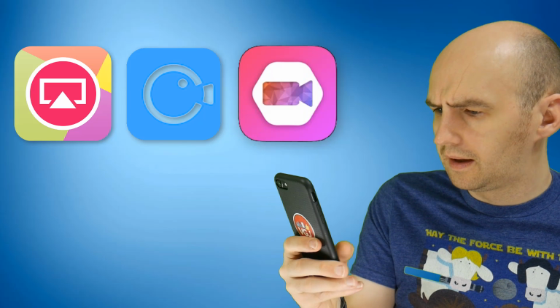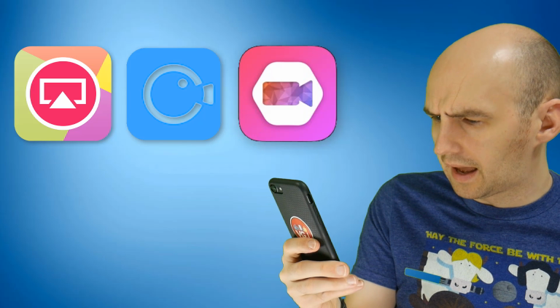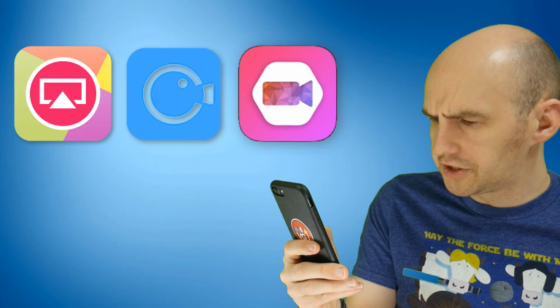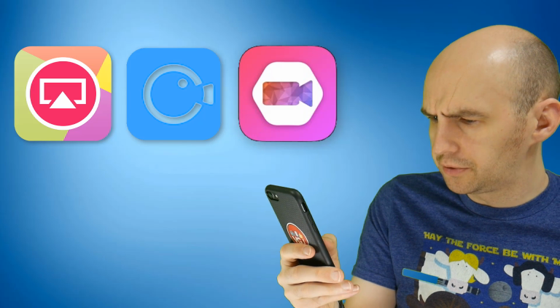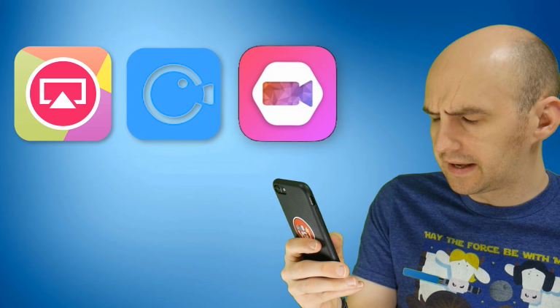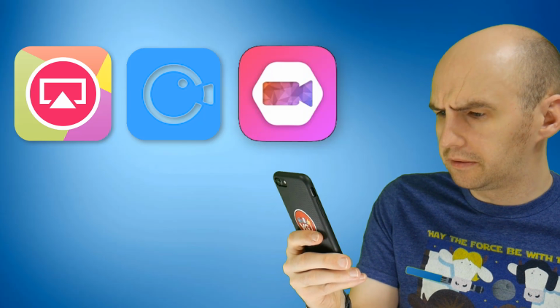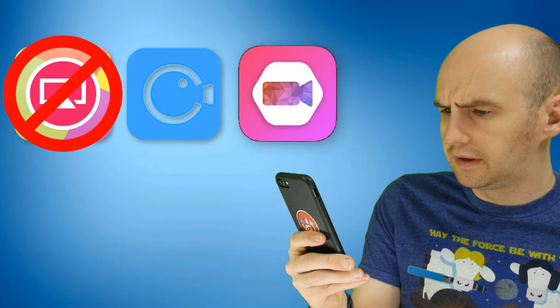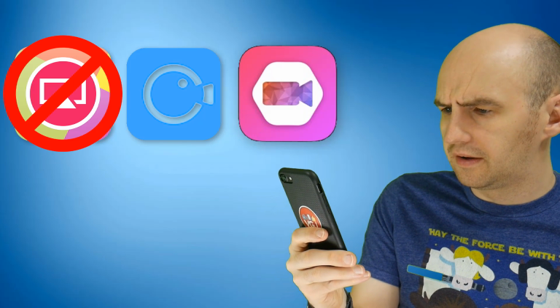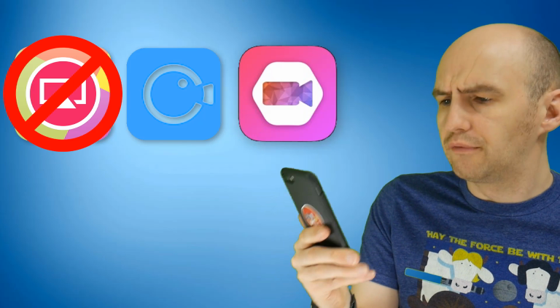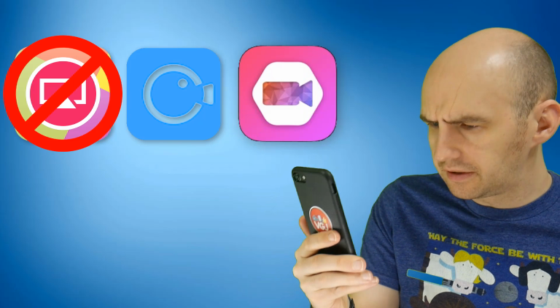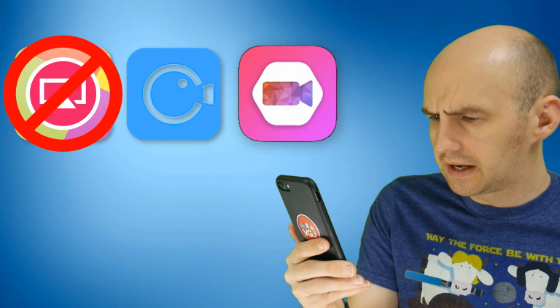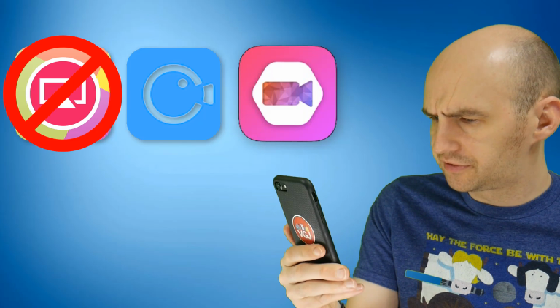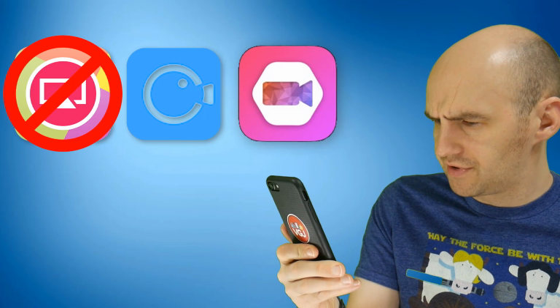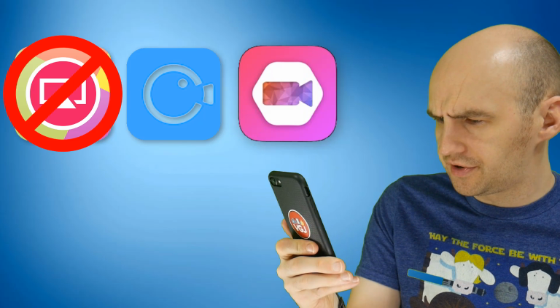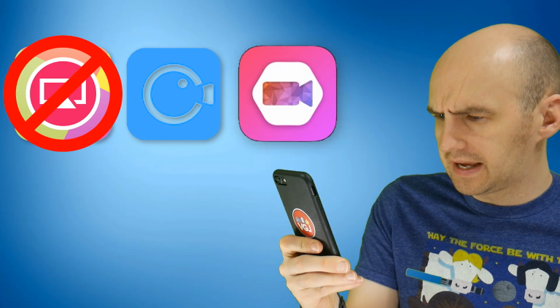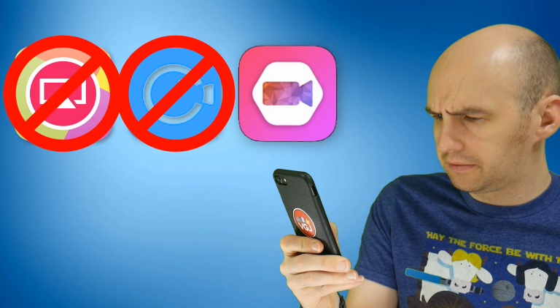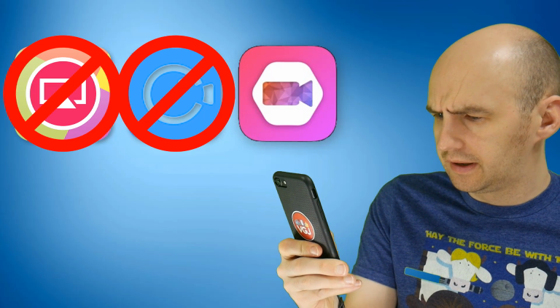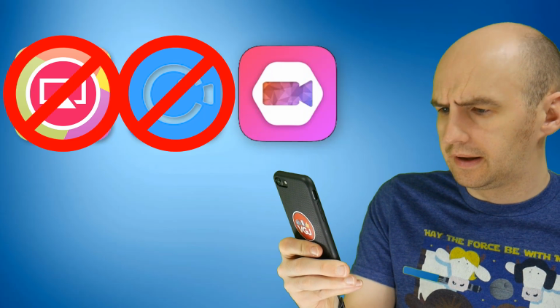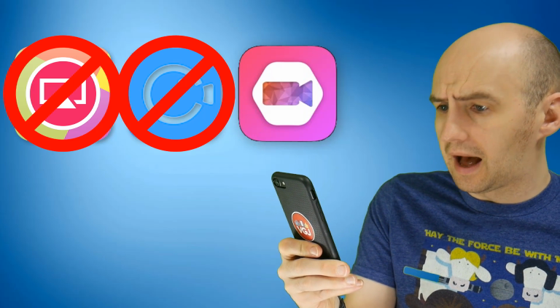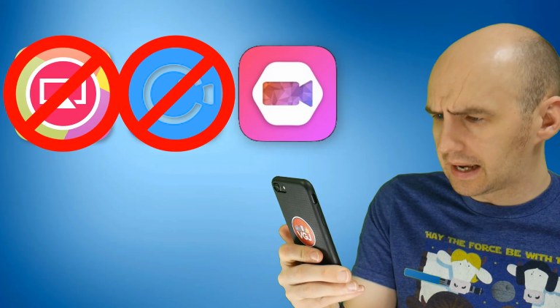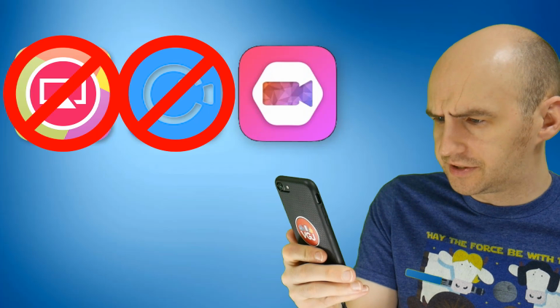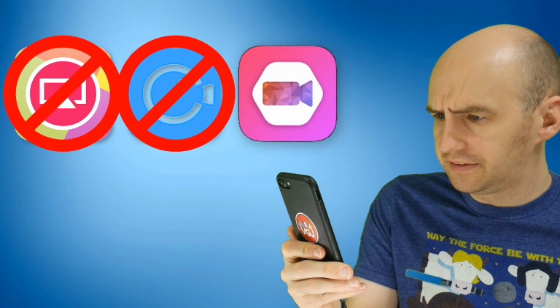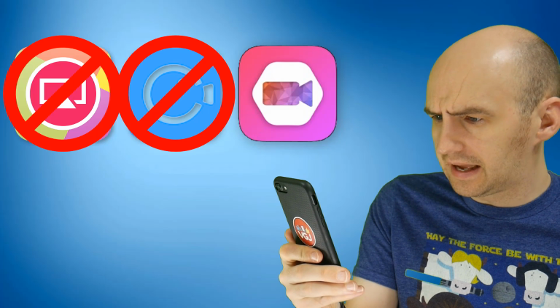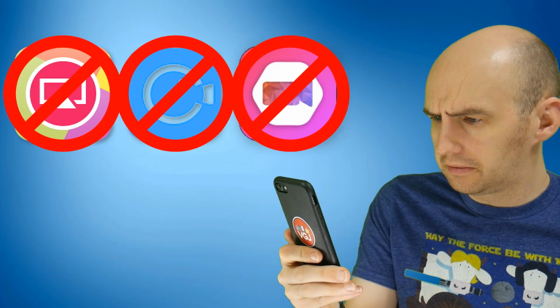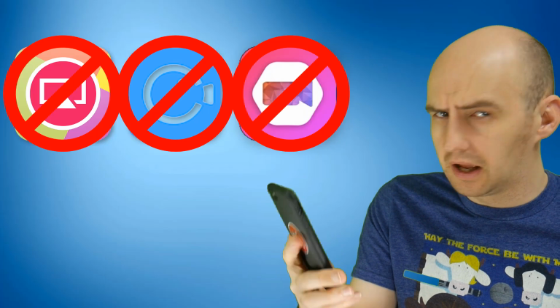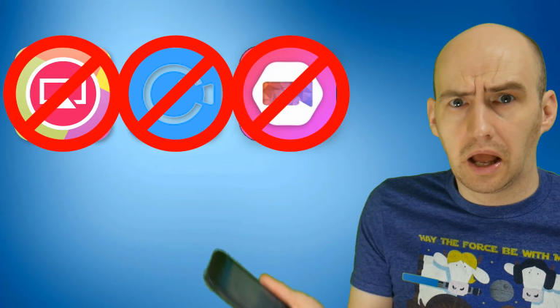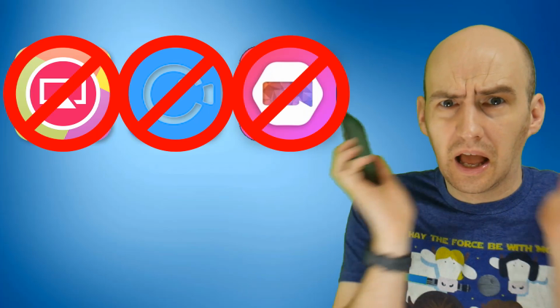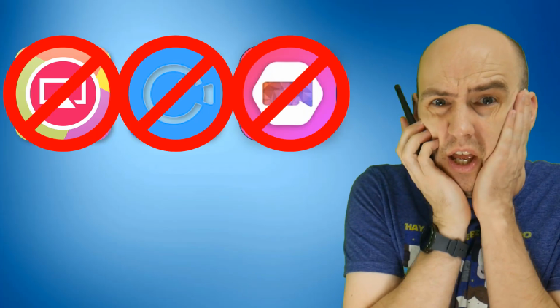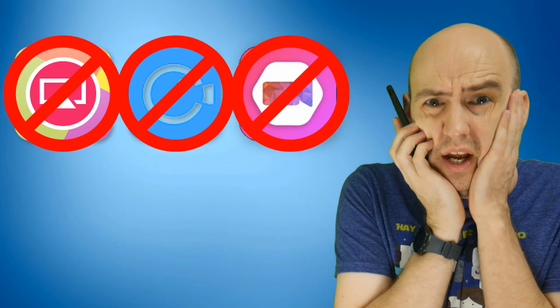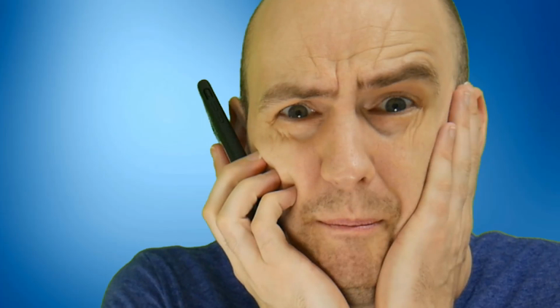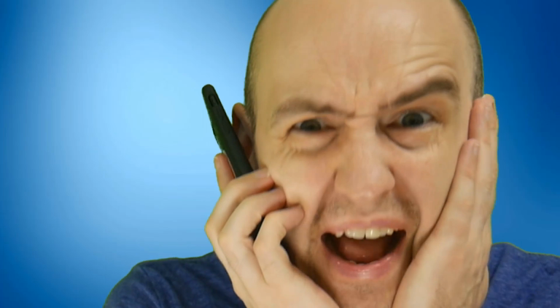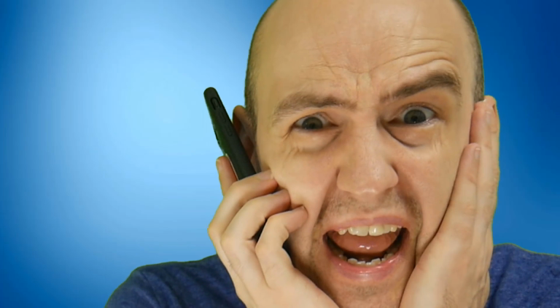AirShow is down, that random iOS screen recorder is down, iCapture 10 is down. PANIC!